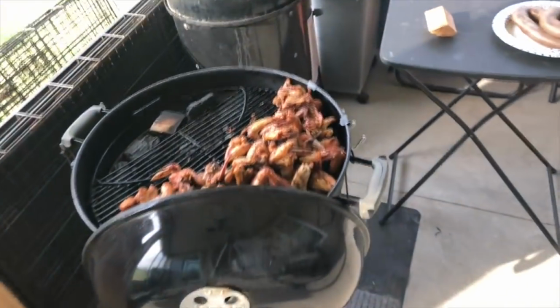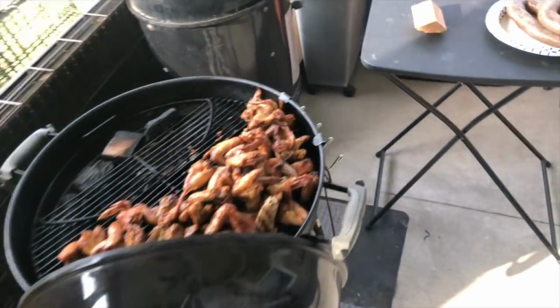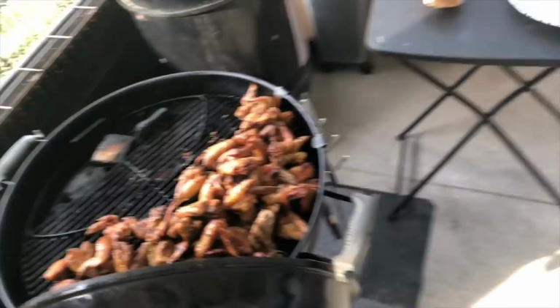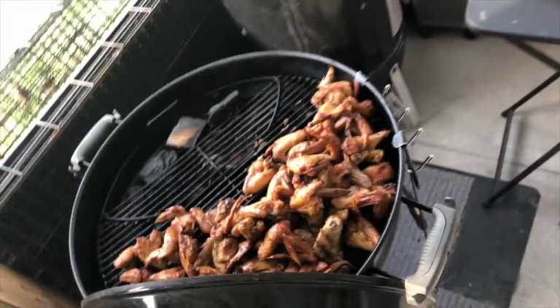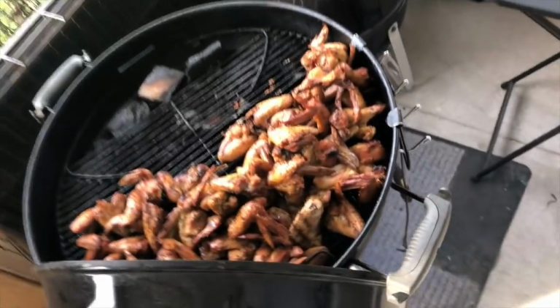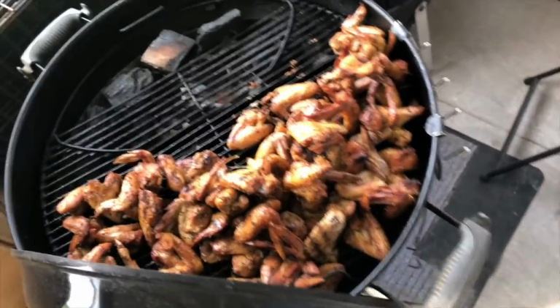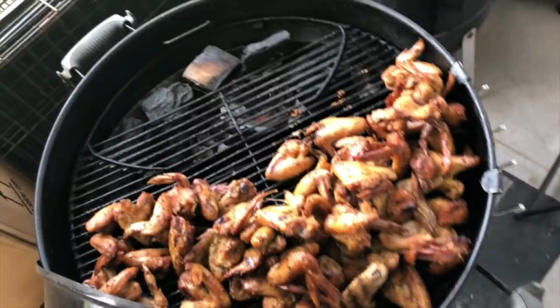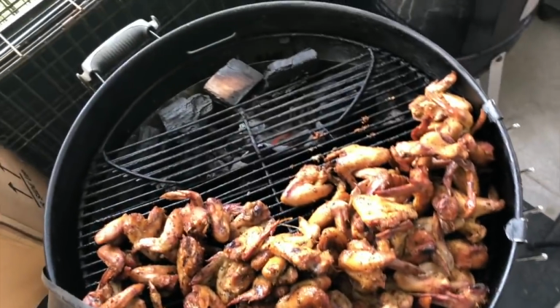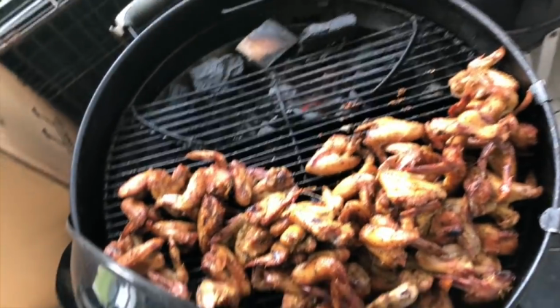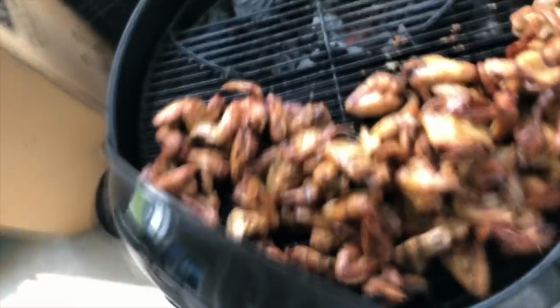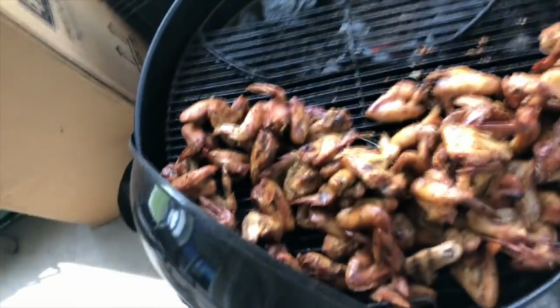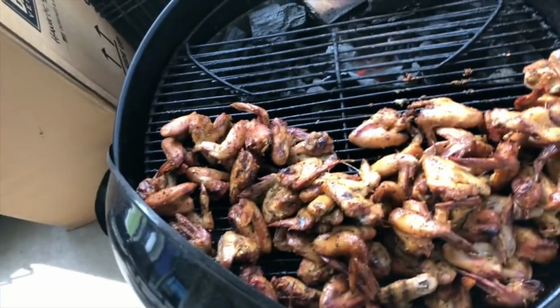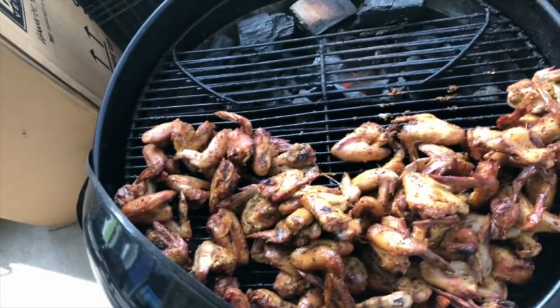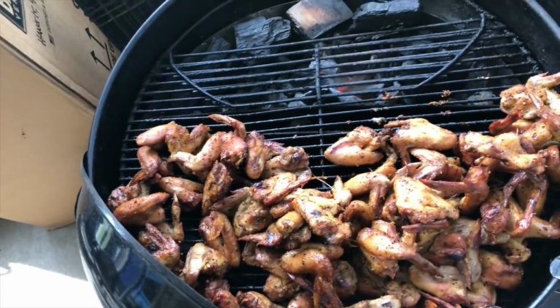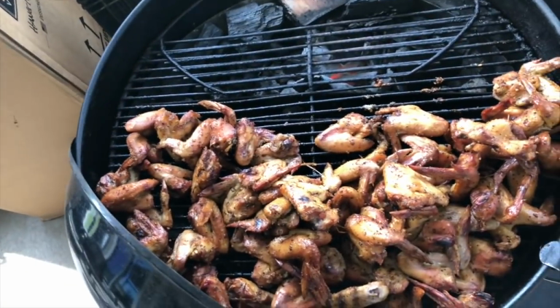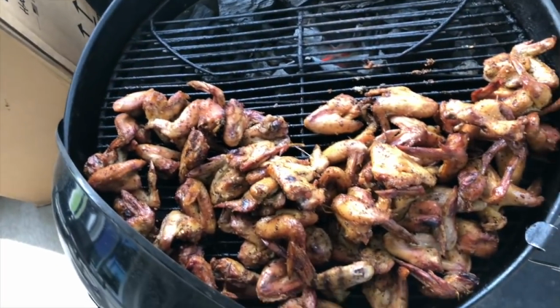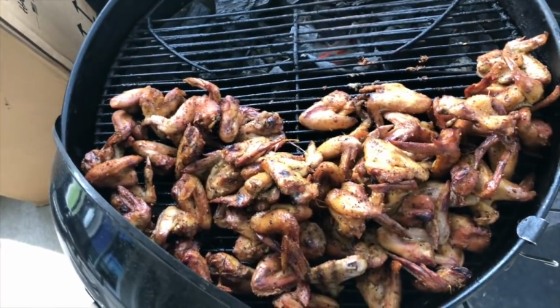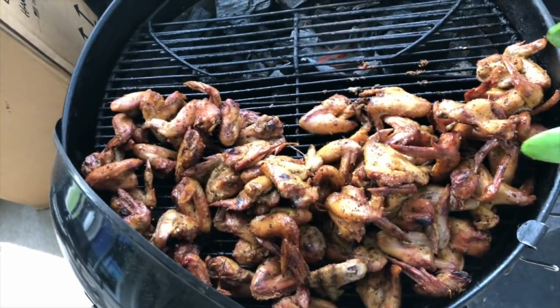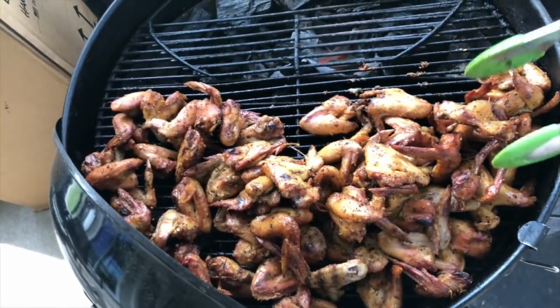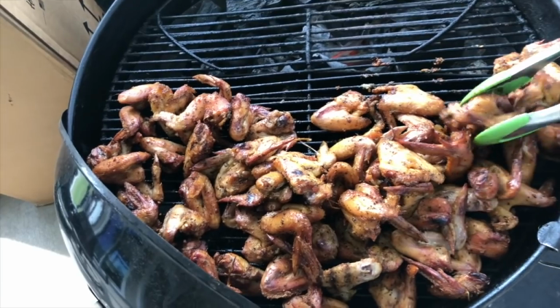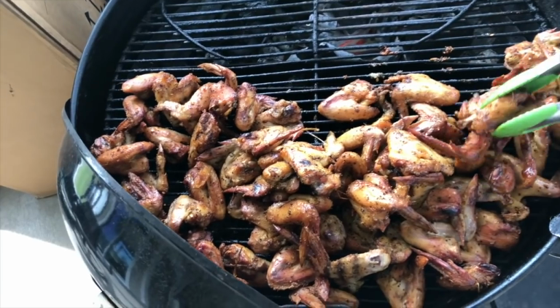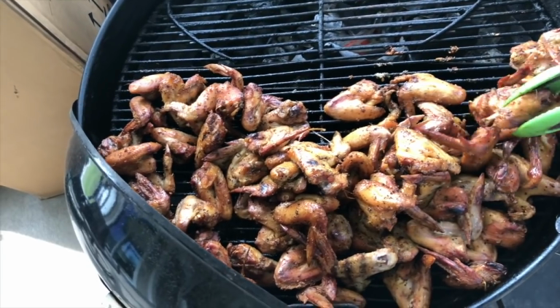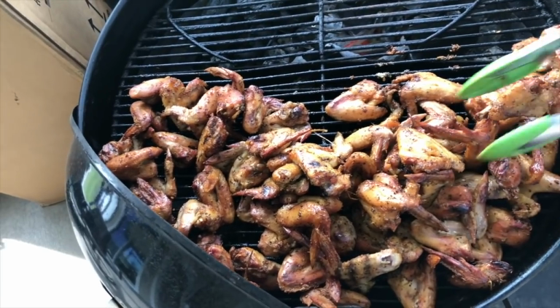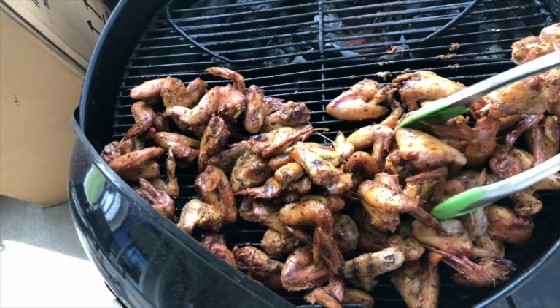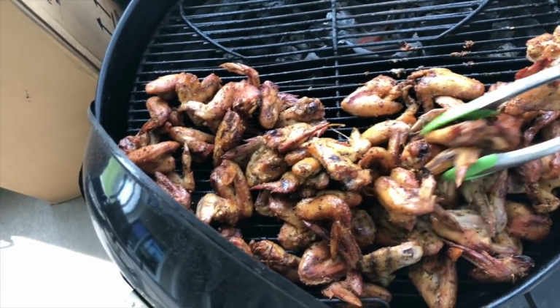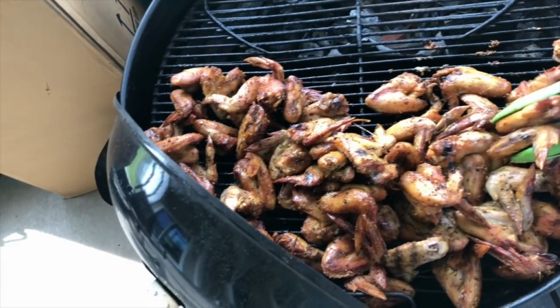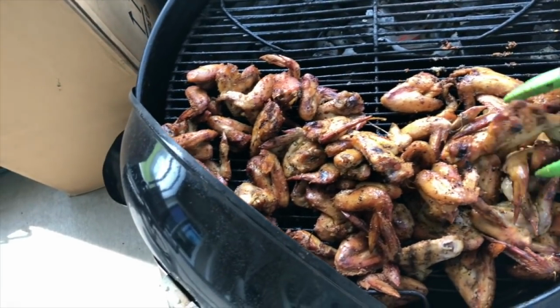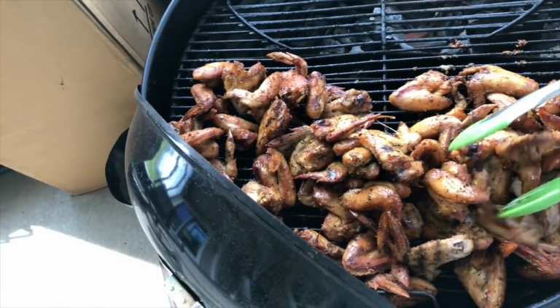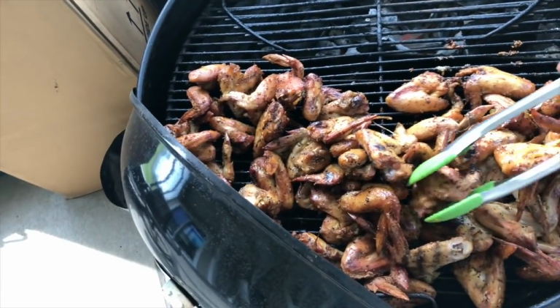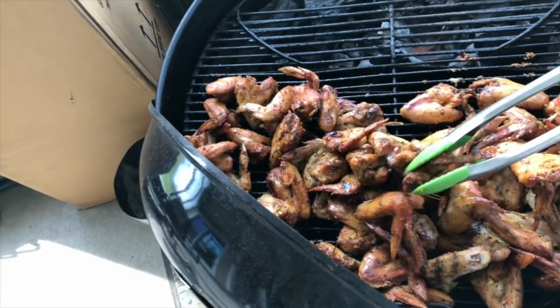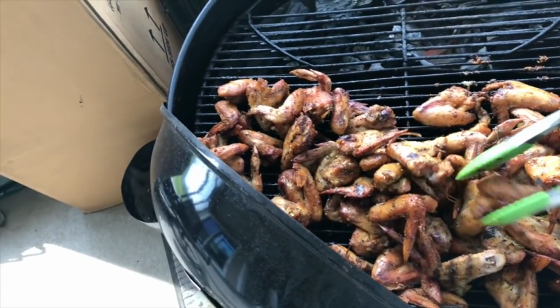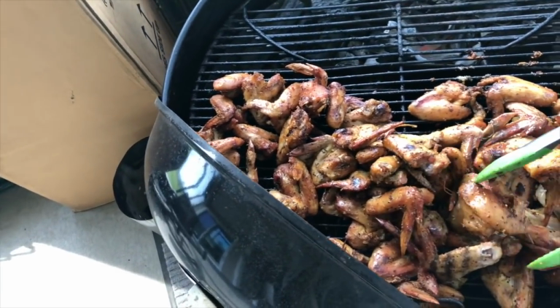Let me show y'all these sausages — y'all see how they look. You just continue to move them around, maybe every 30 minutes, so they evenly cook.